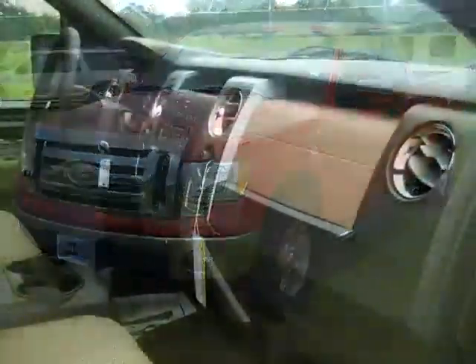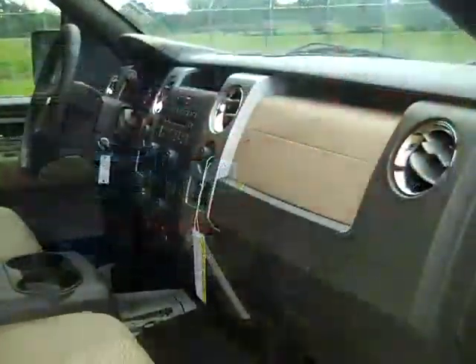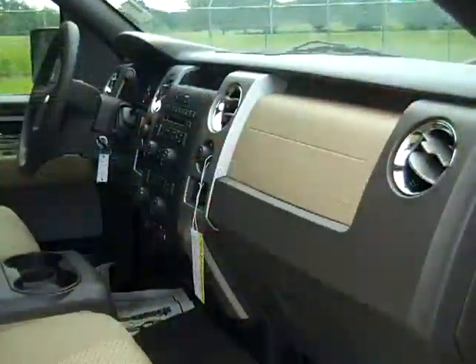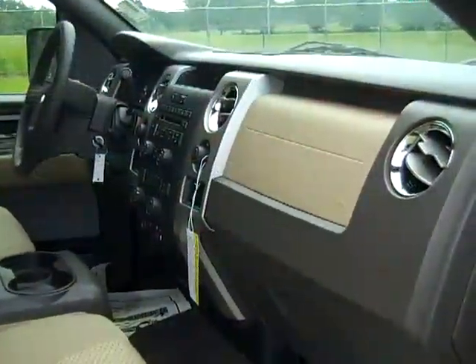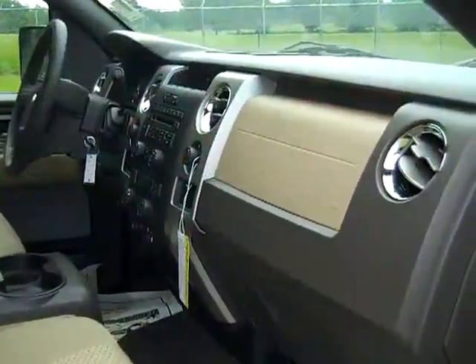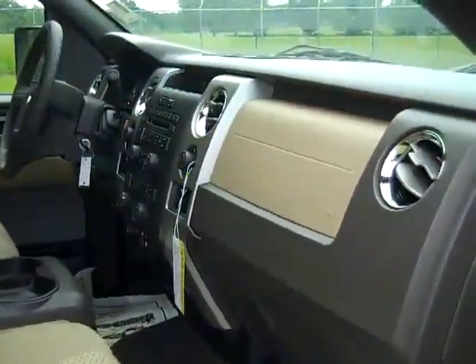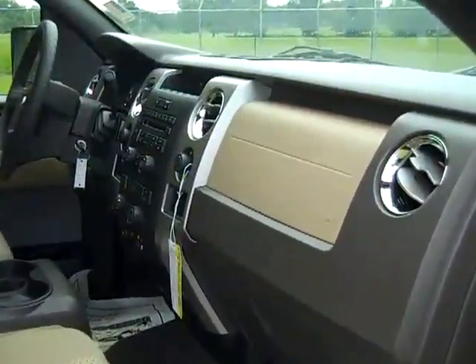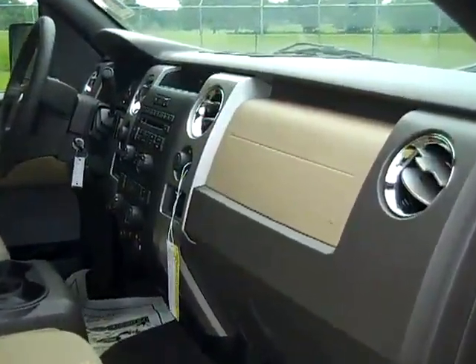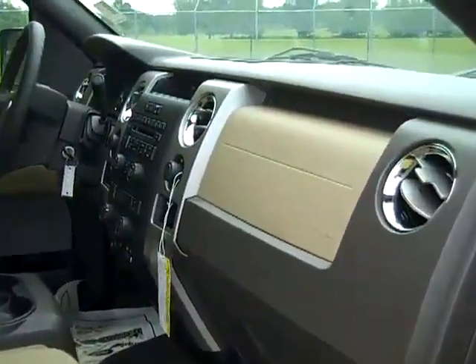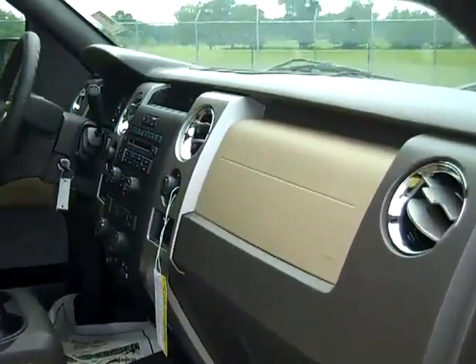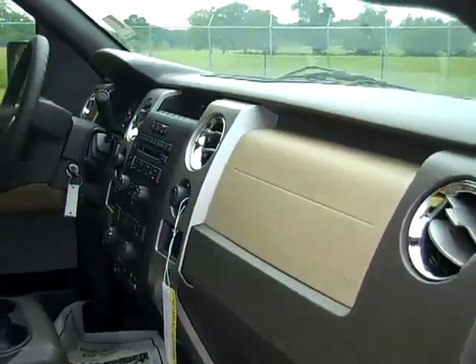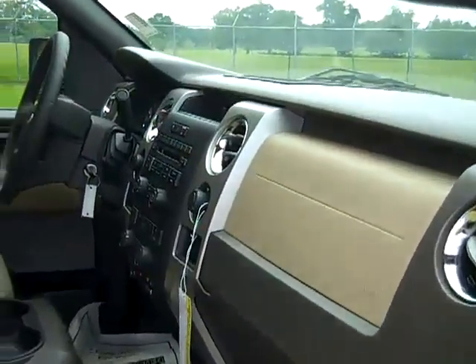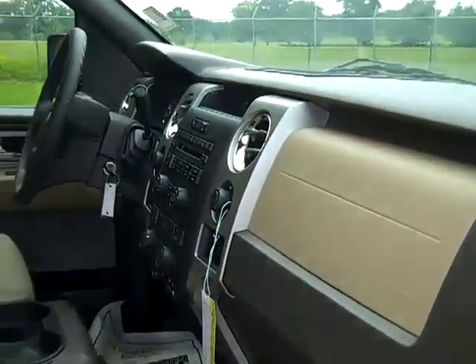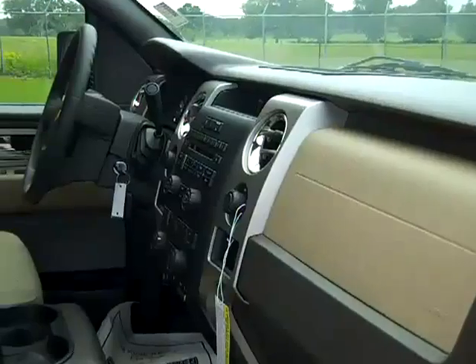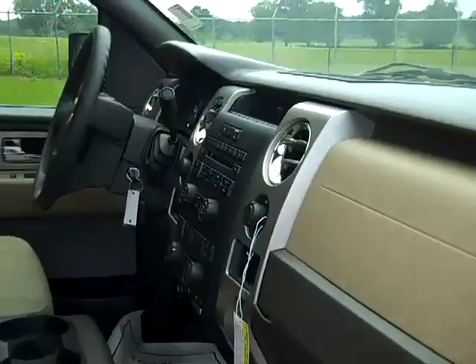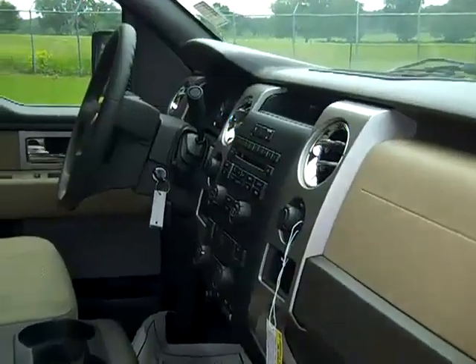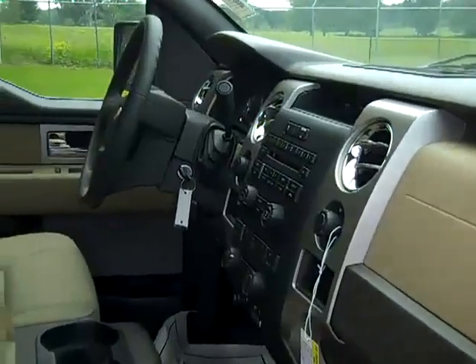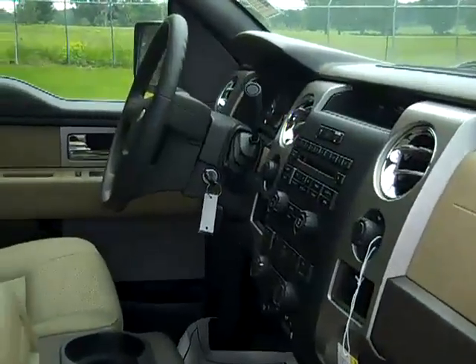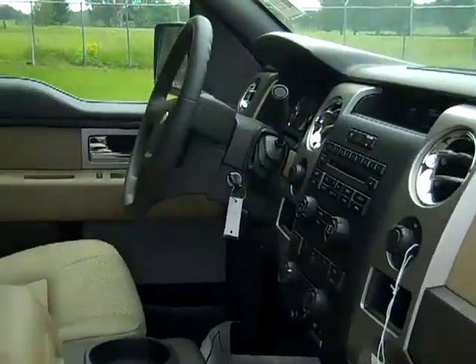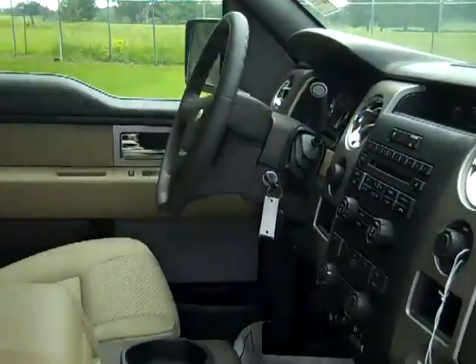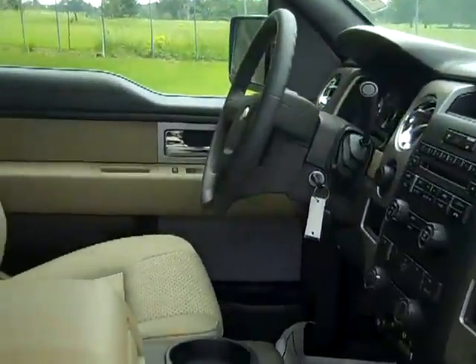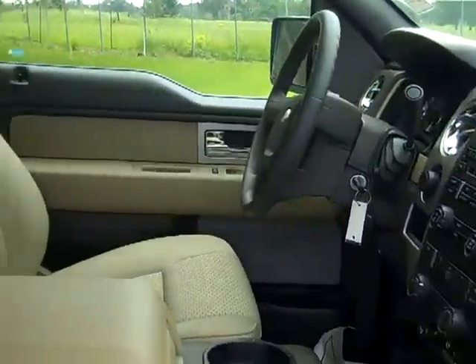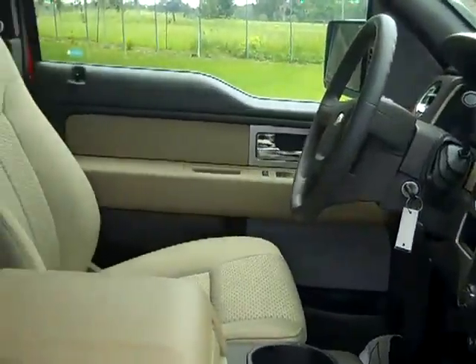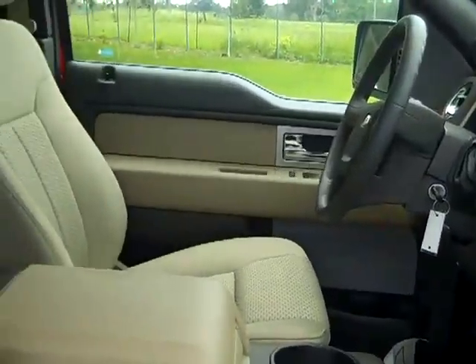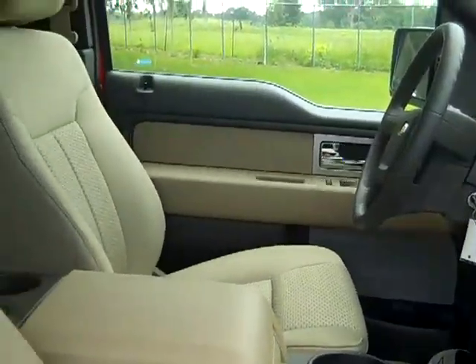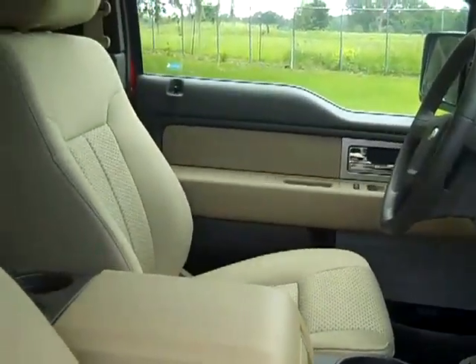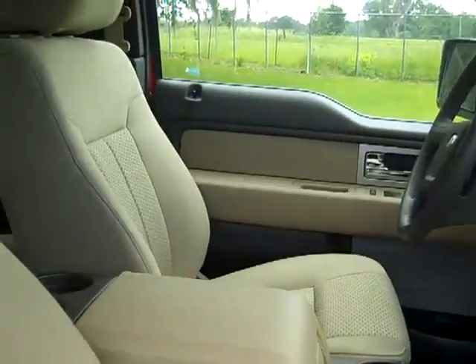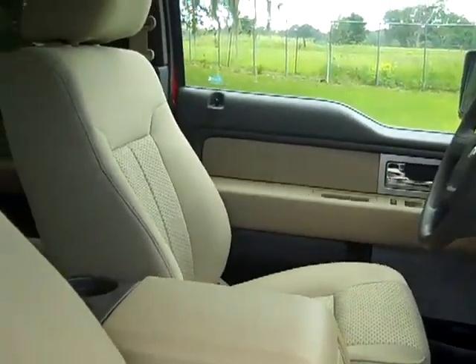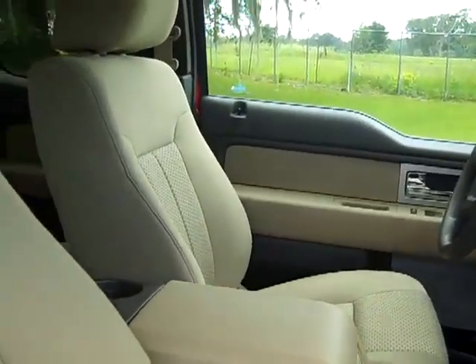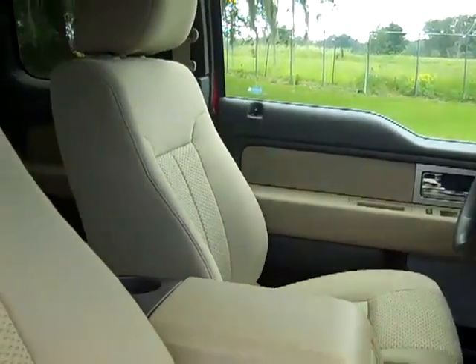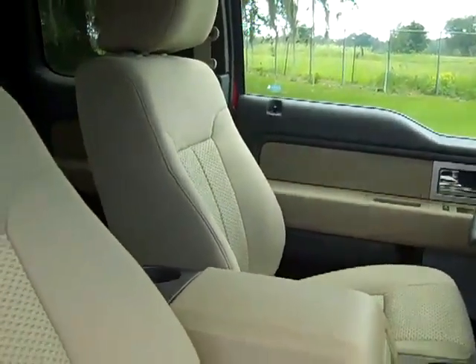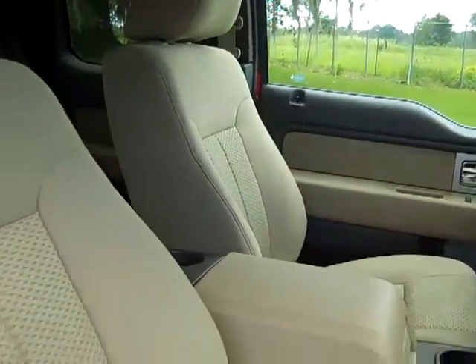The interior colors are gray, silver, and tan. And the seats are cloth.